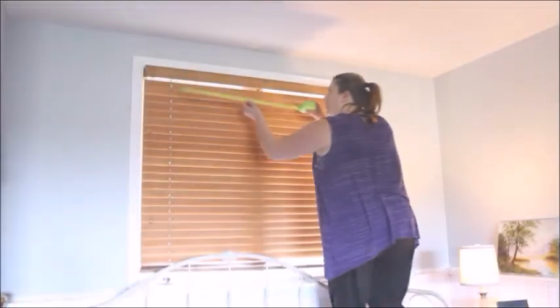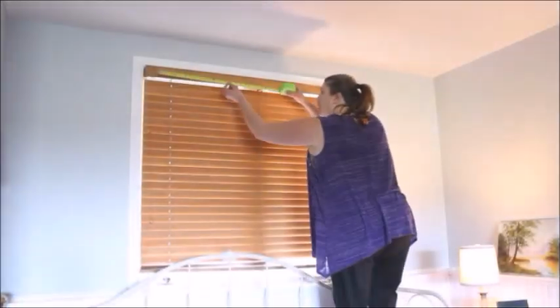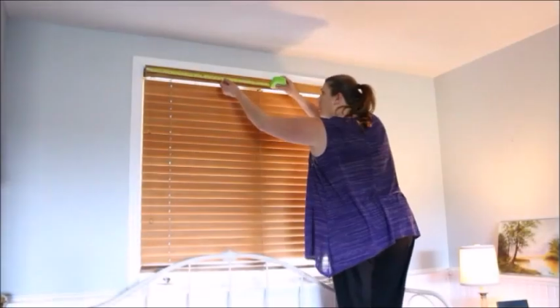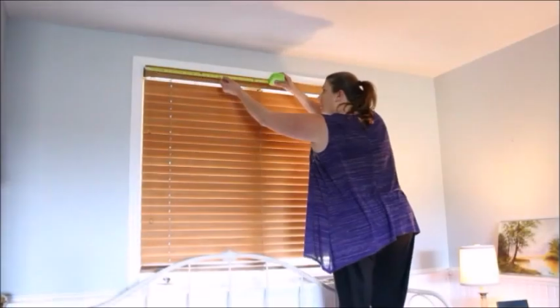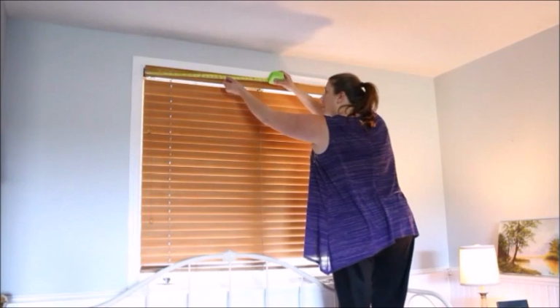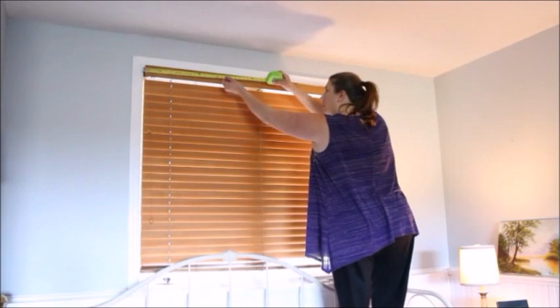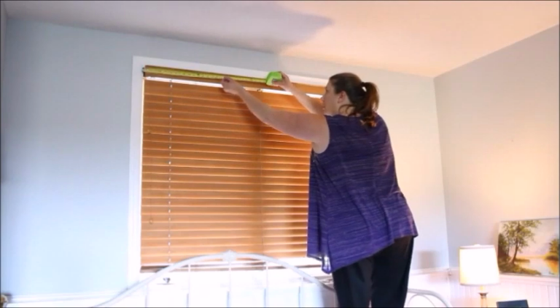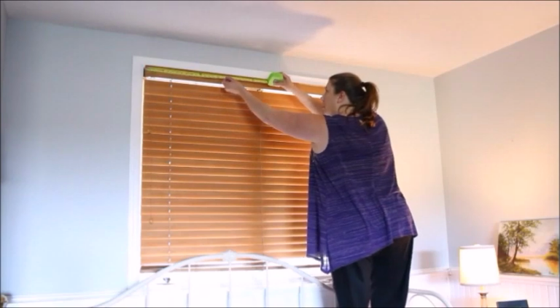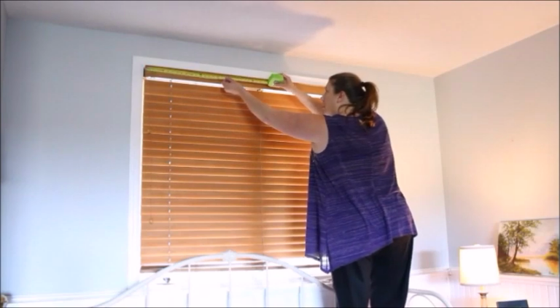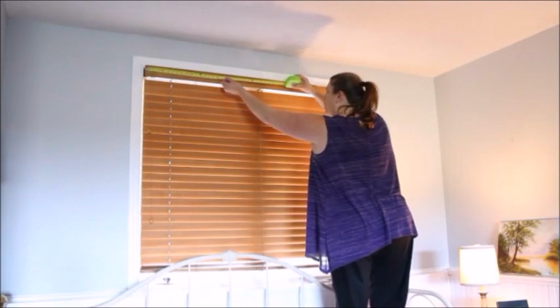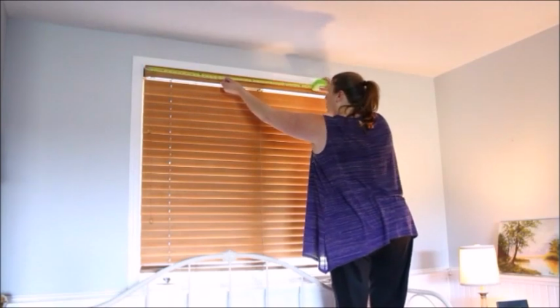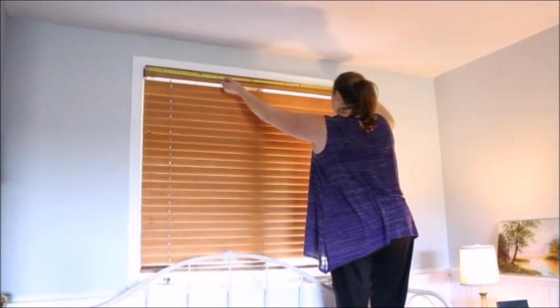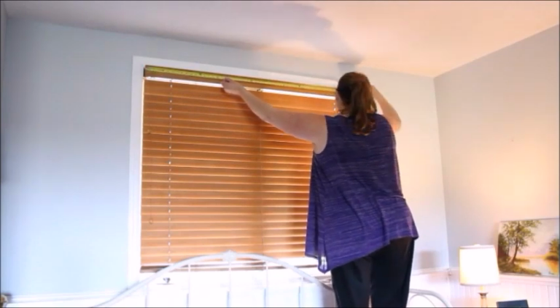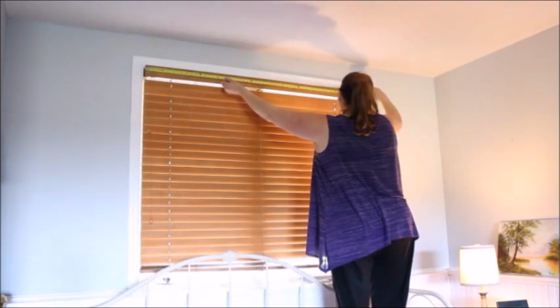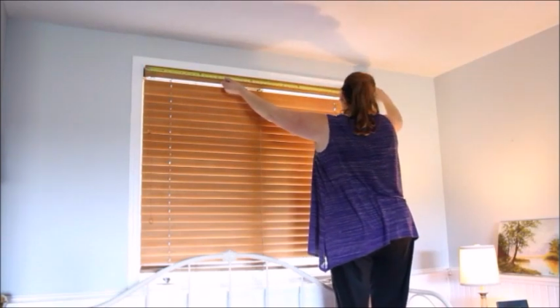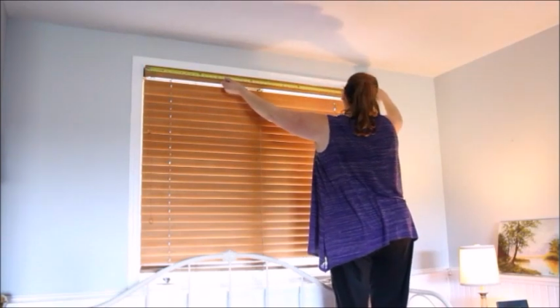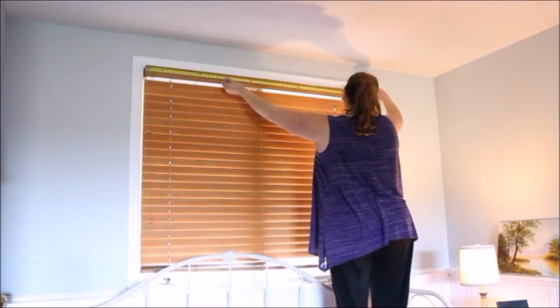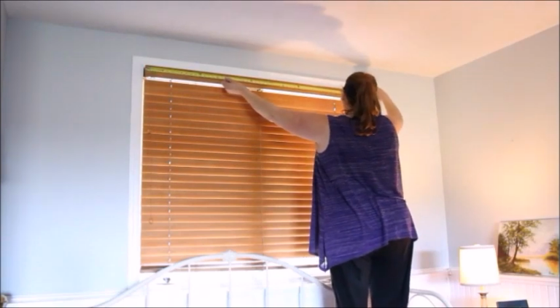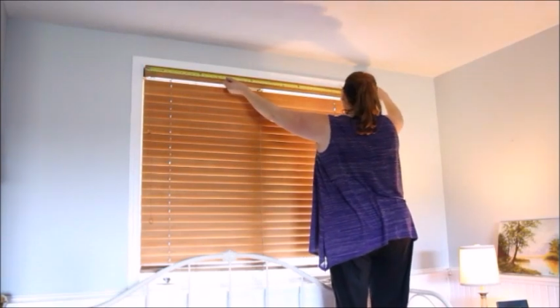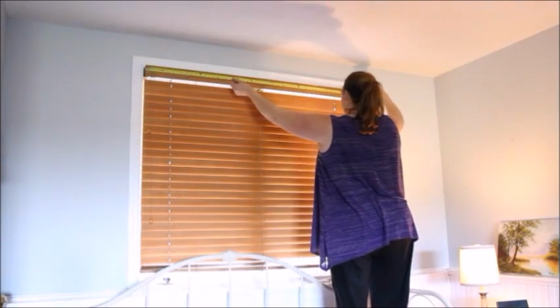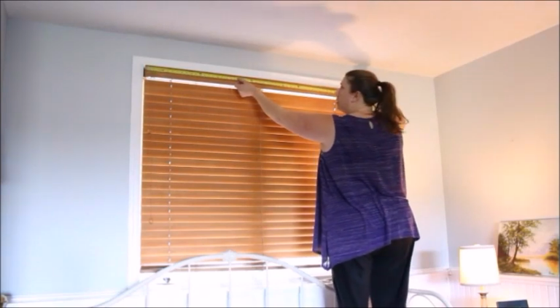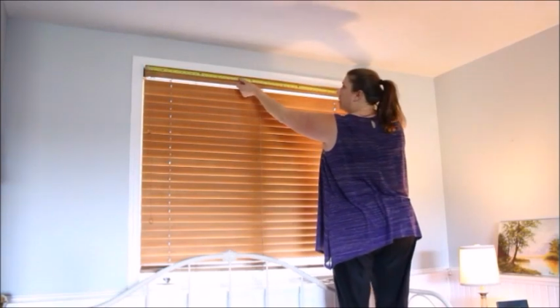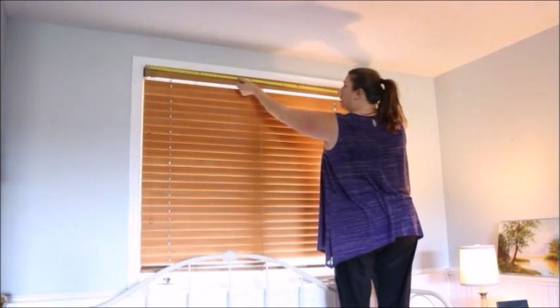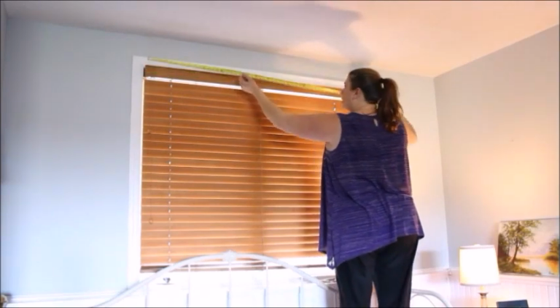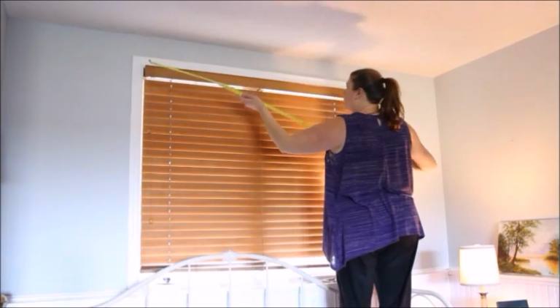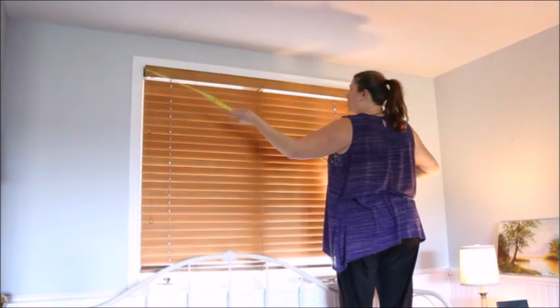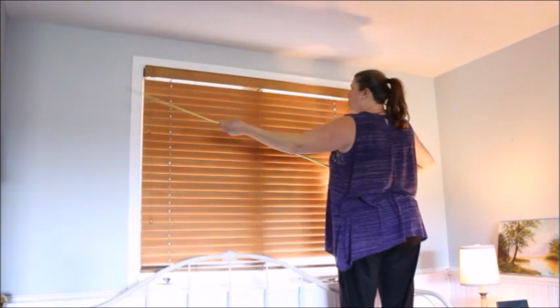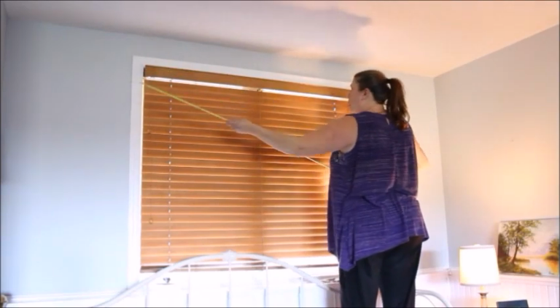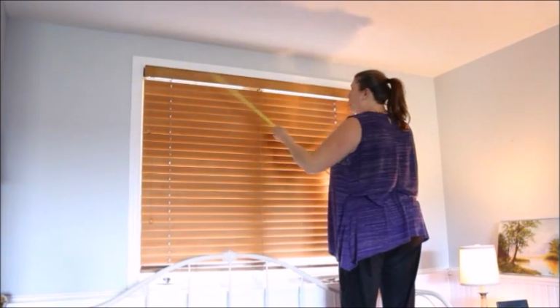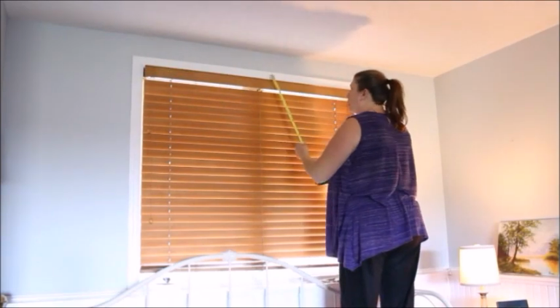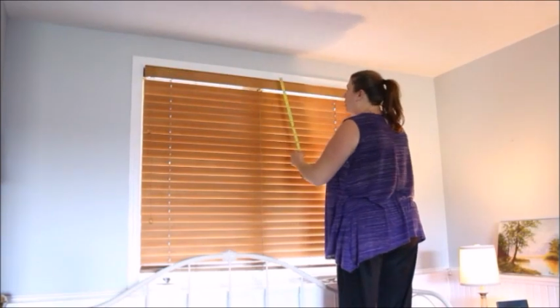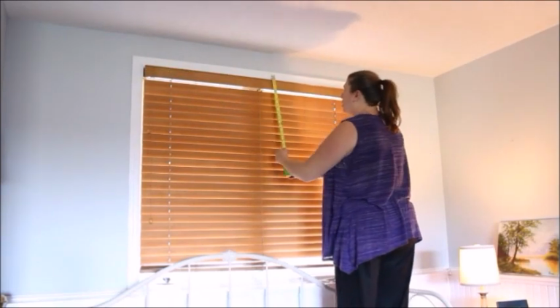First things first, I used my measuring tape to determine the length that I needed and the width.